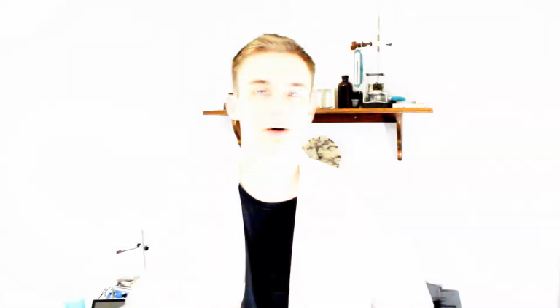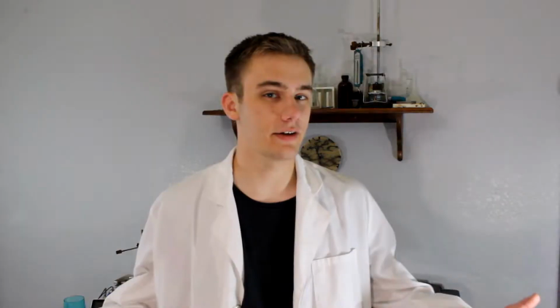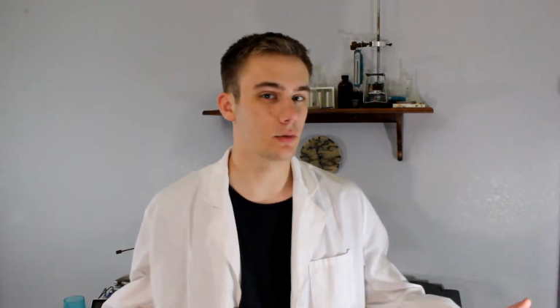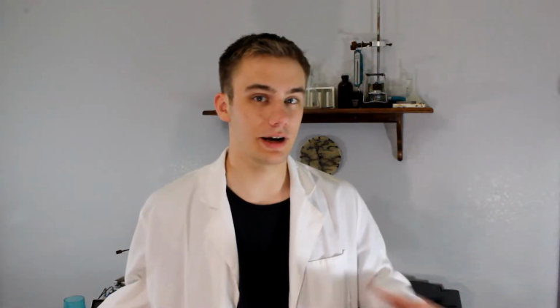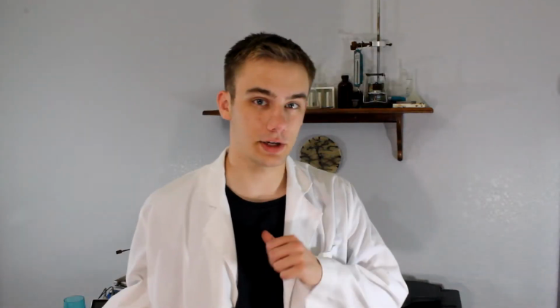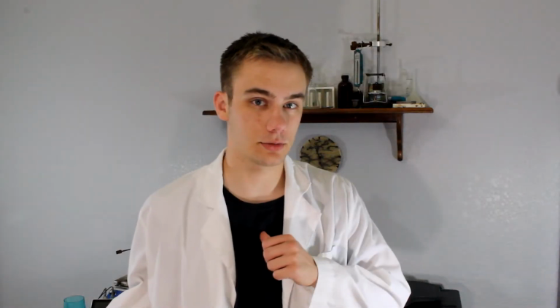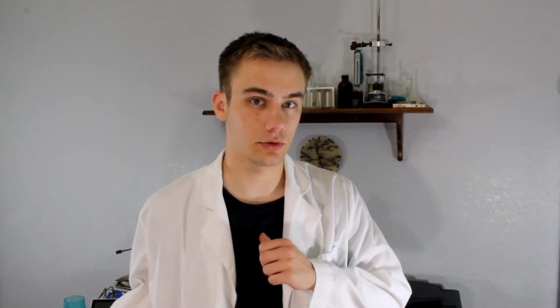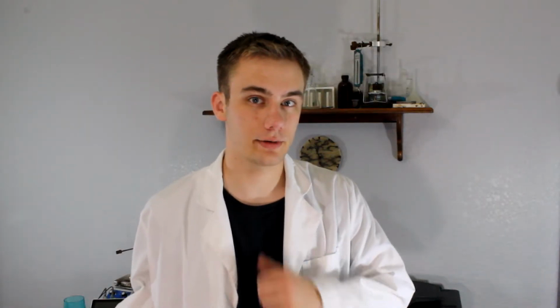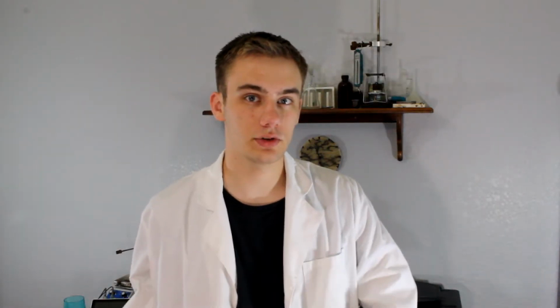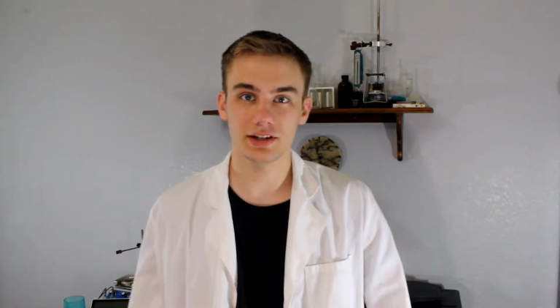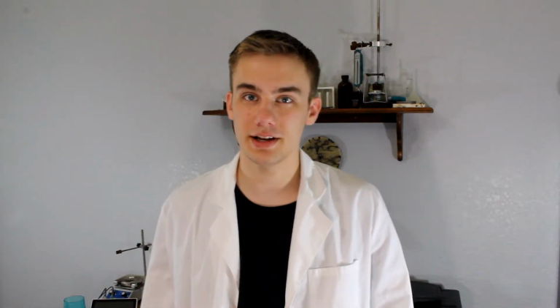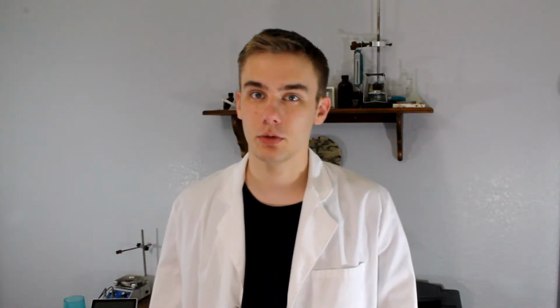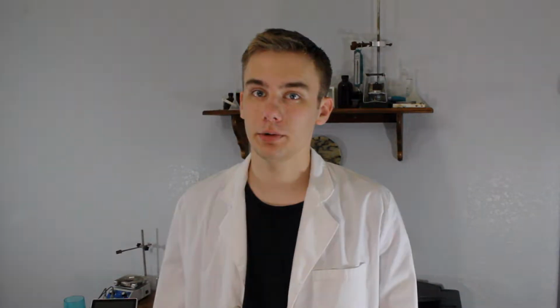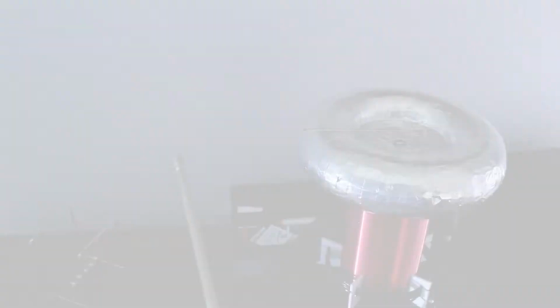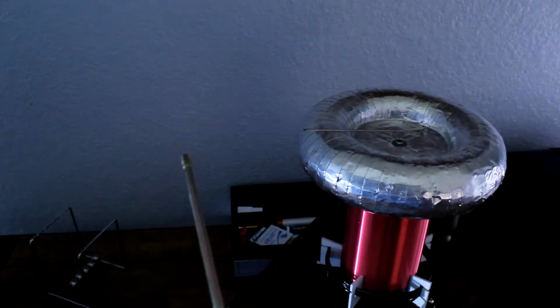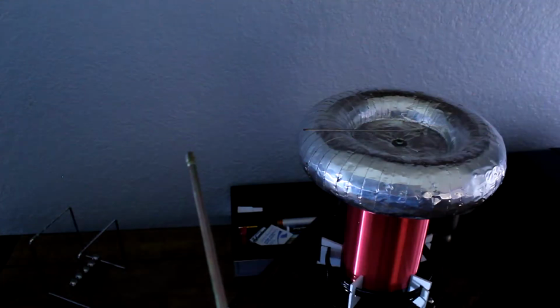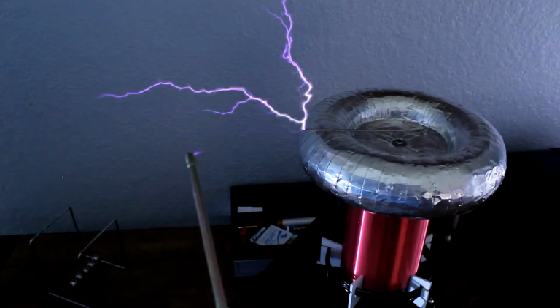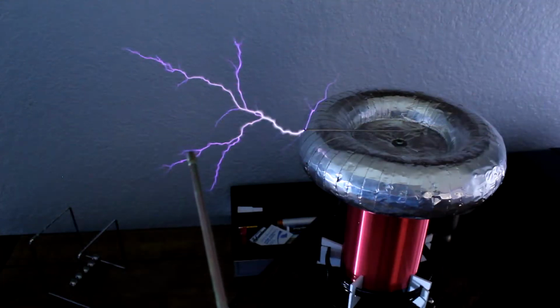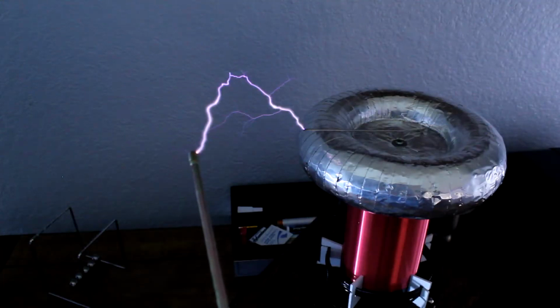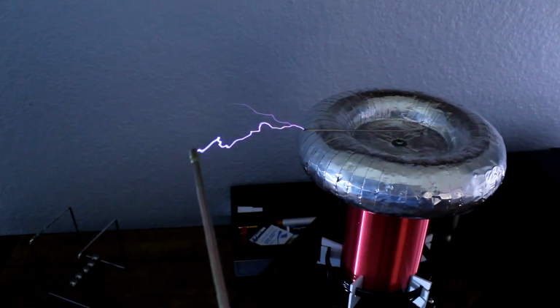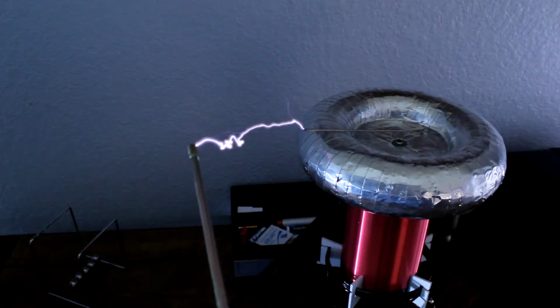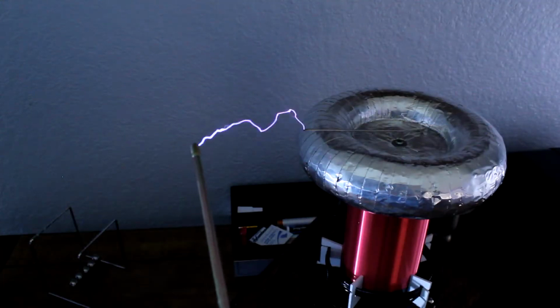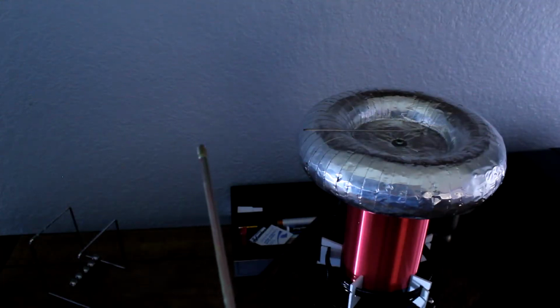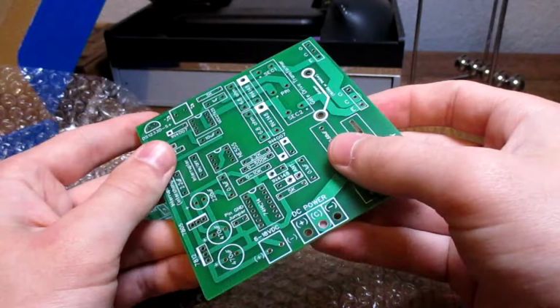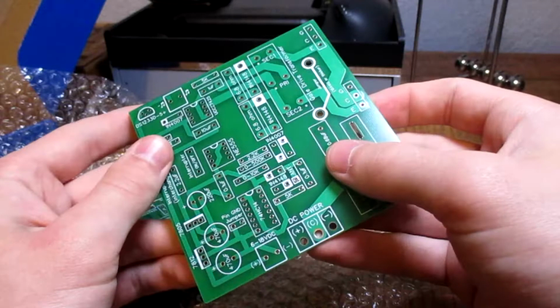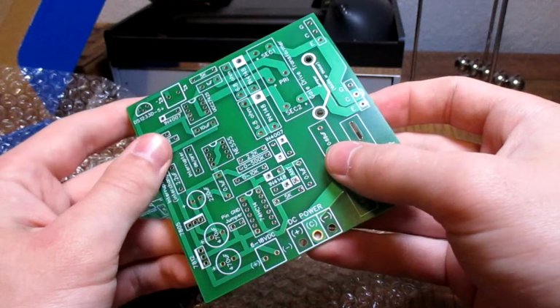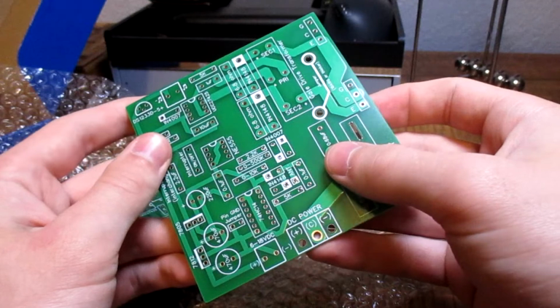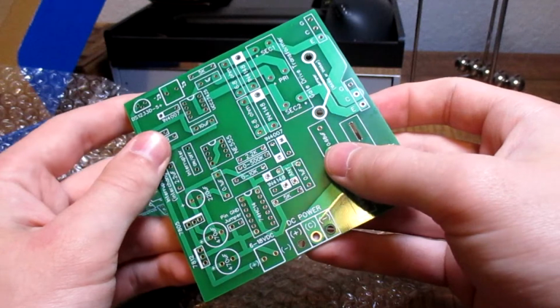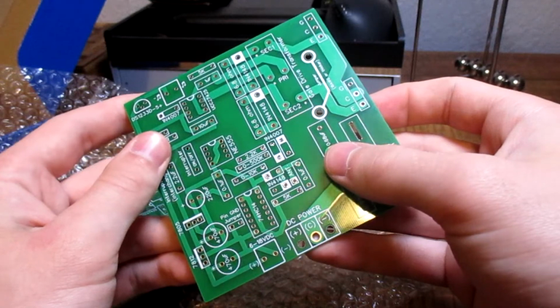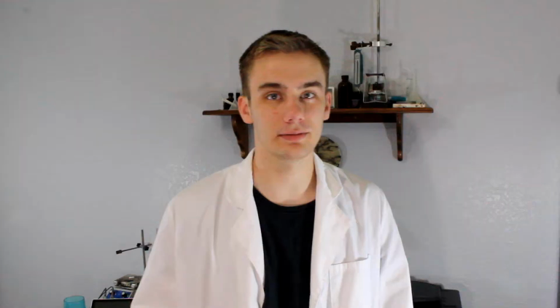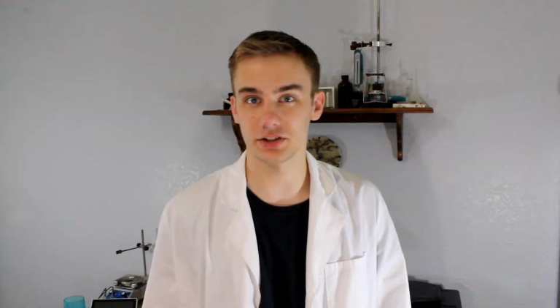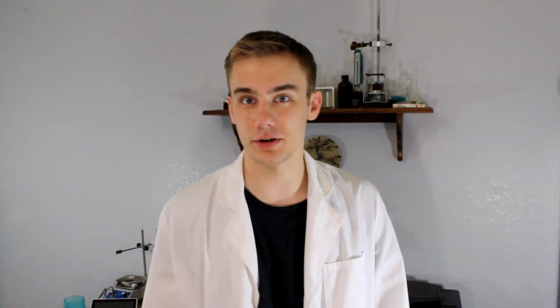Hey everyone, I'm Zach Romström with LabCoats and today we're building a real solid state Tesla coil and even giving away a few PCBs. Let's go.